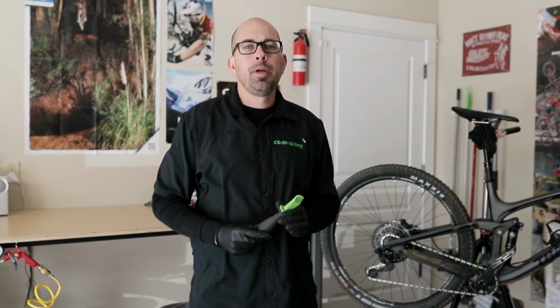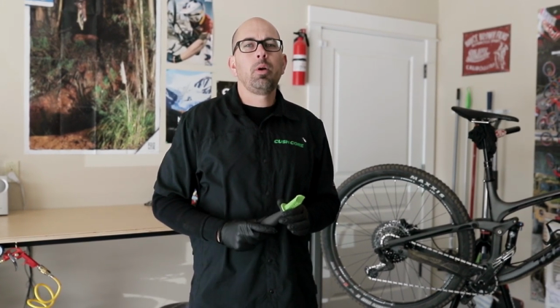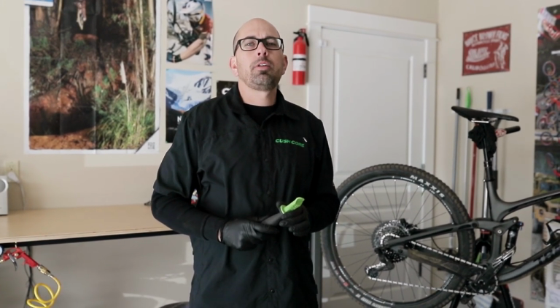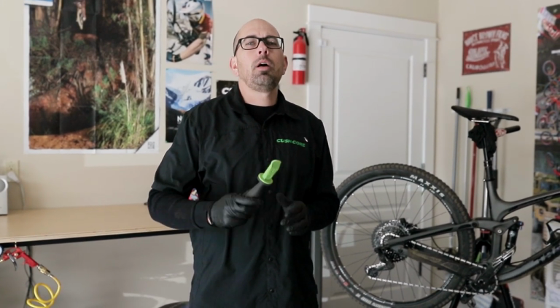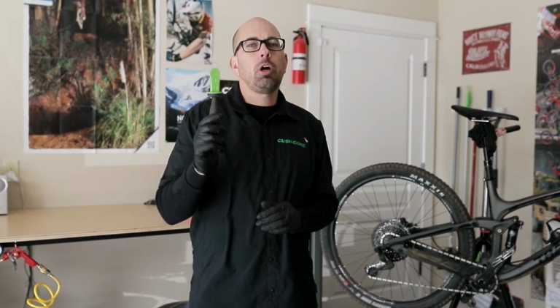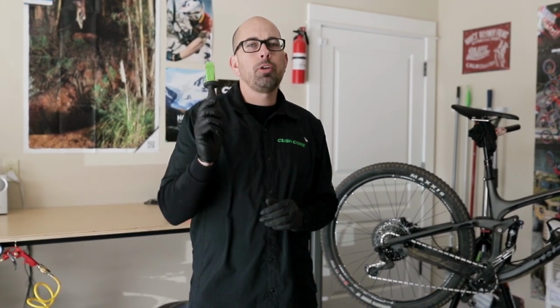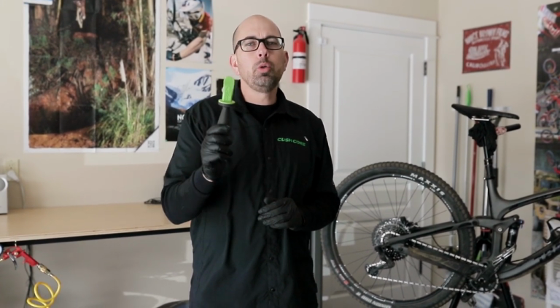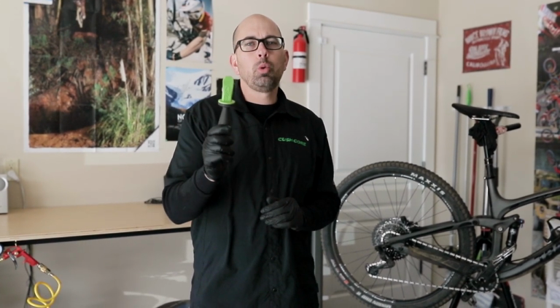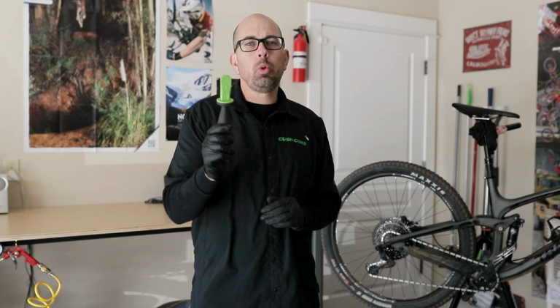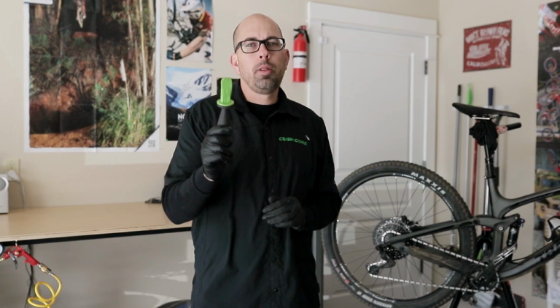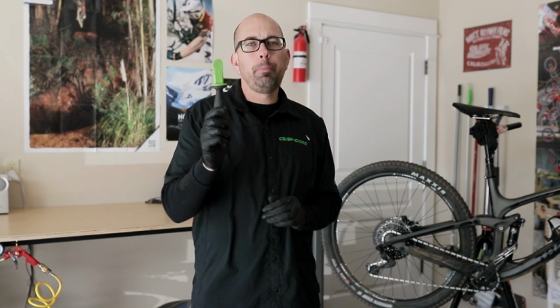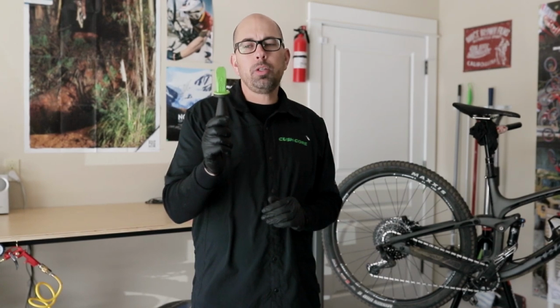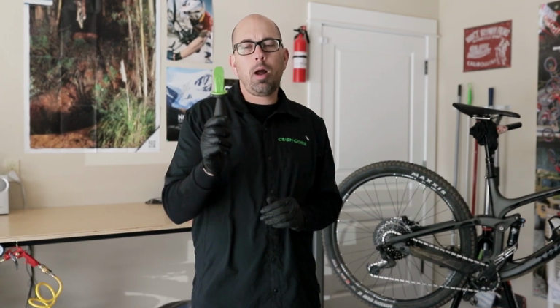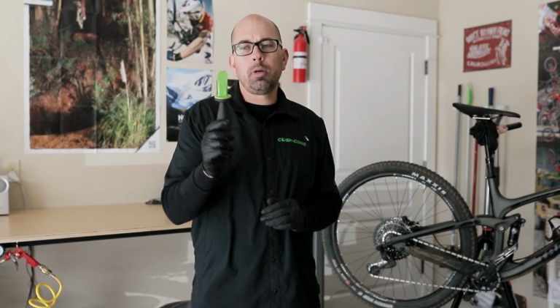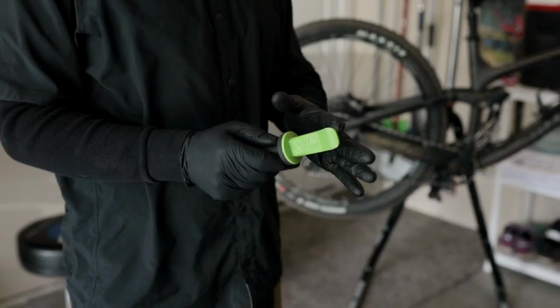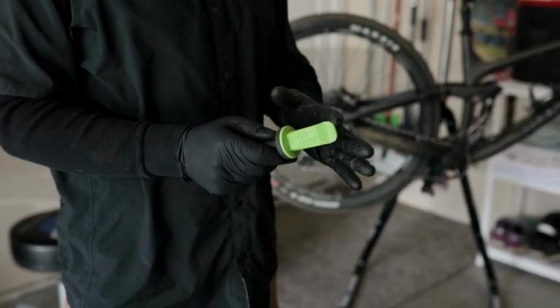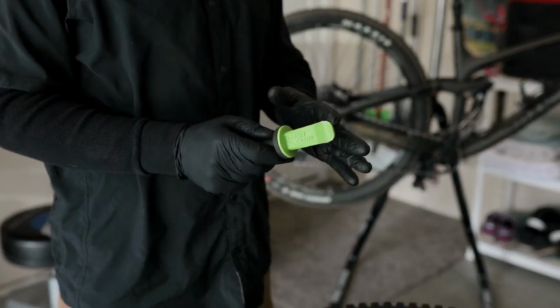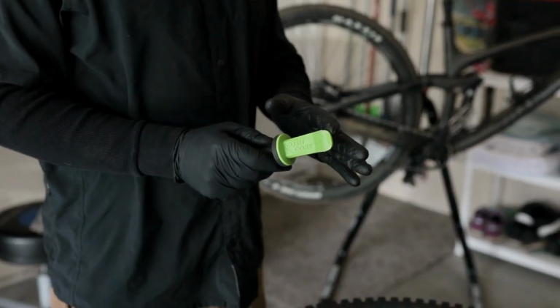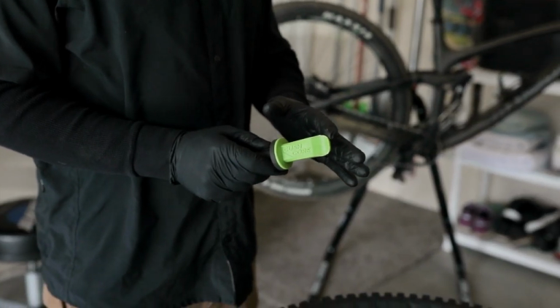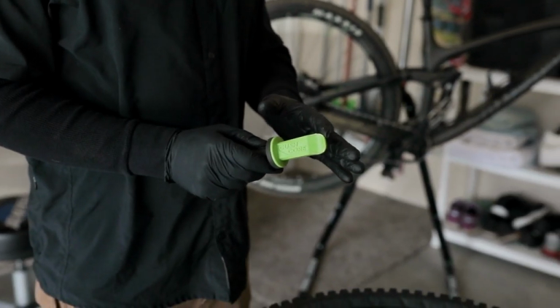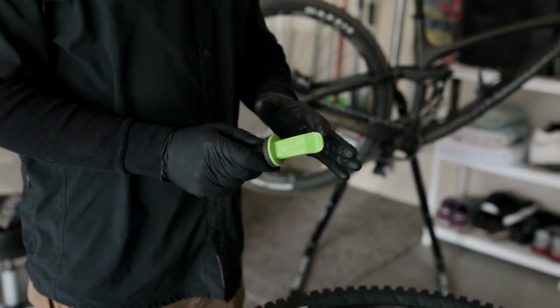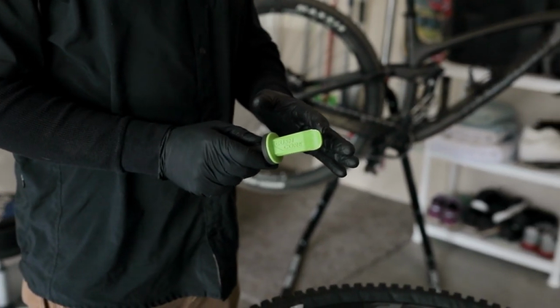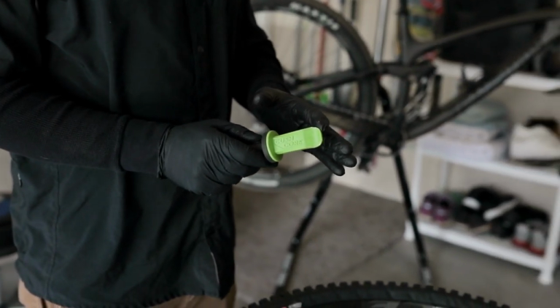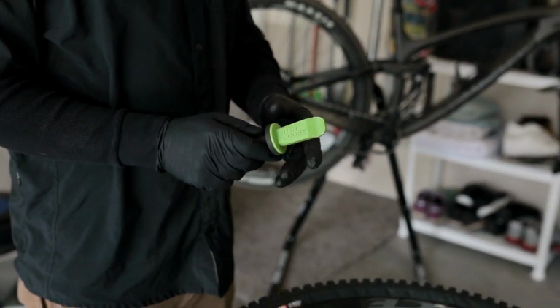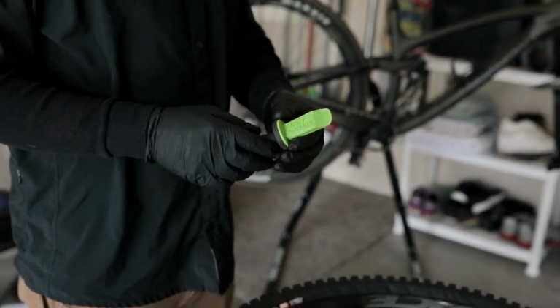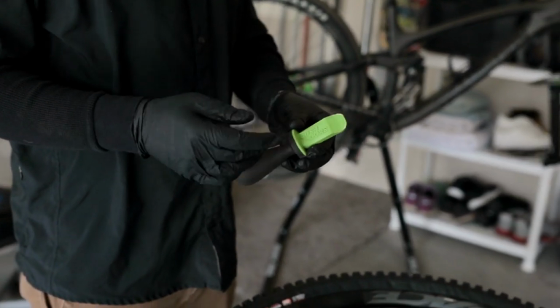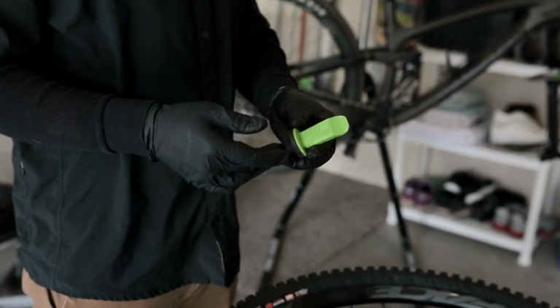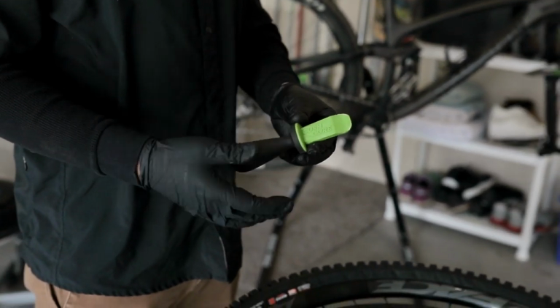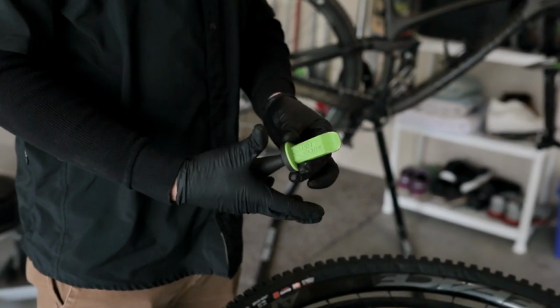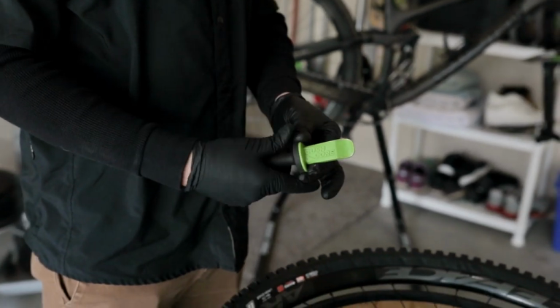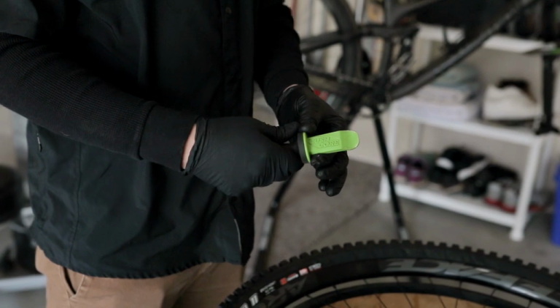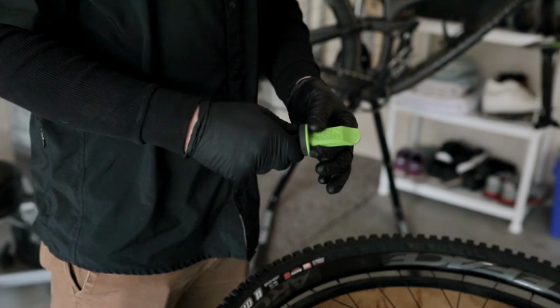We're here to launch our new tool, the B-Dropper. It's an extremely durable tire lever with a rubberized ergonomic handle.